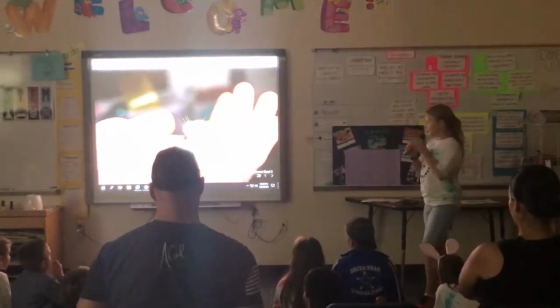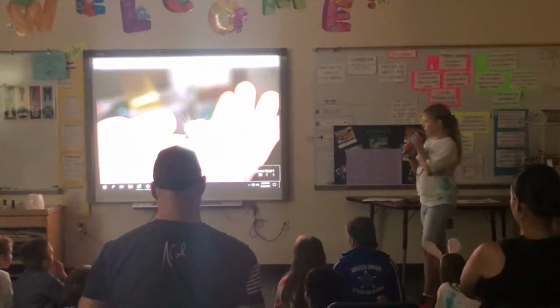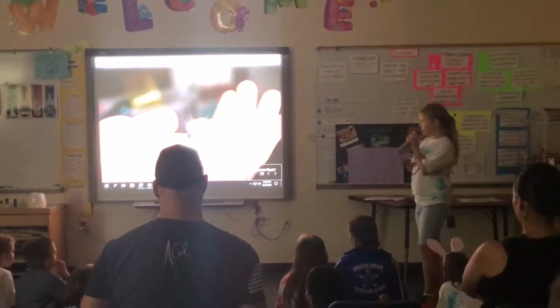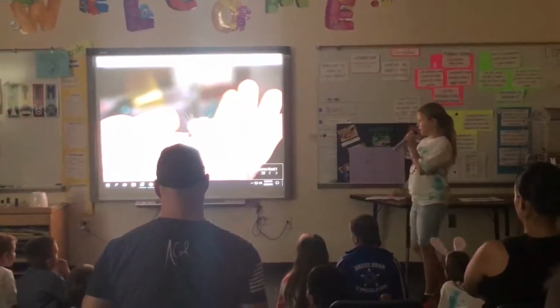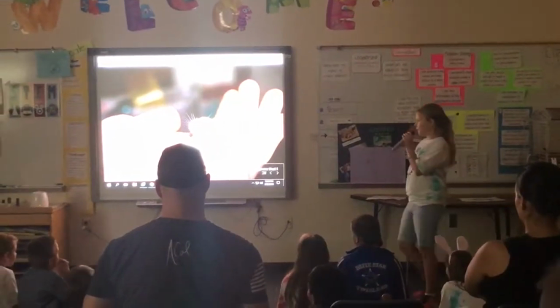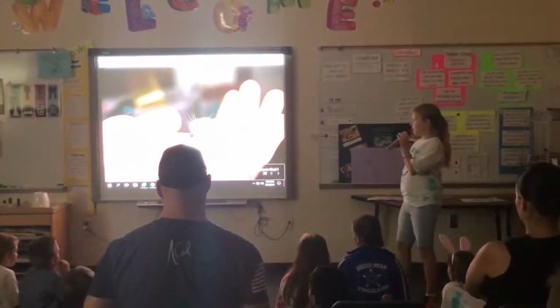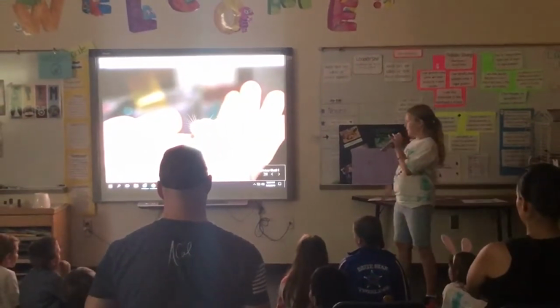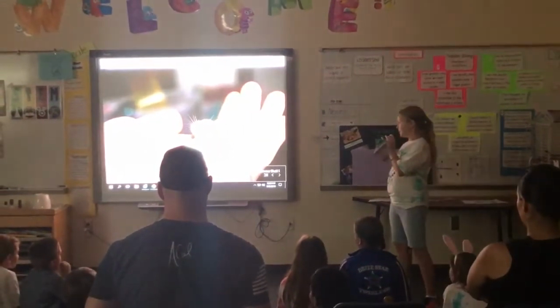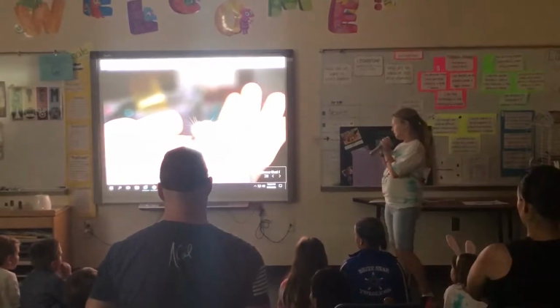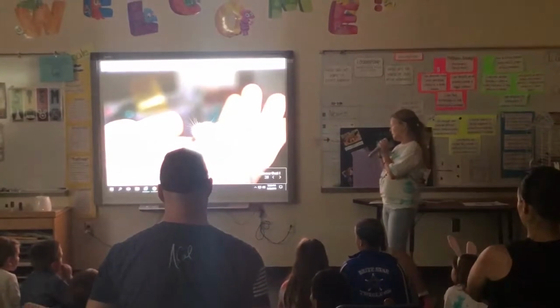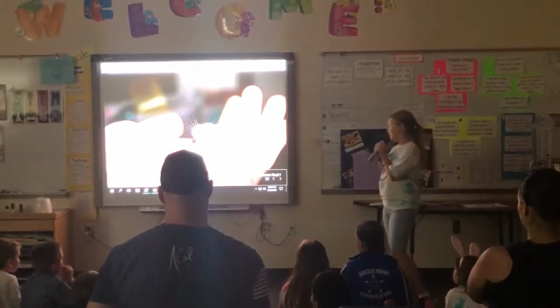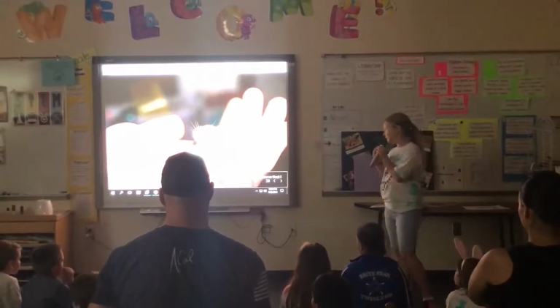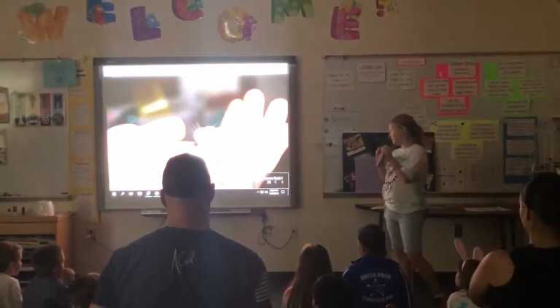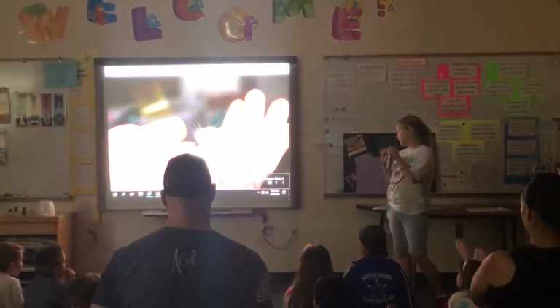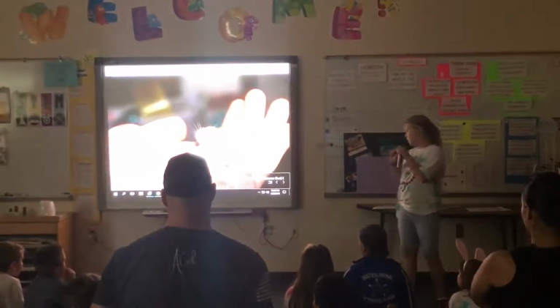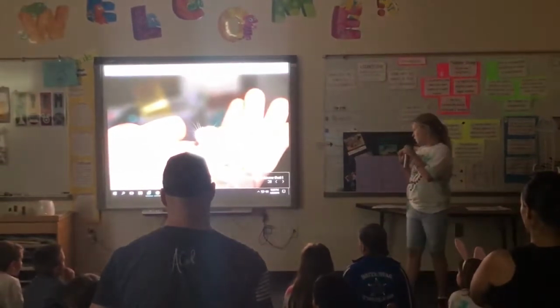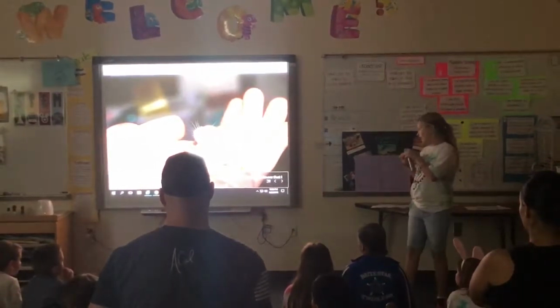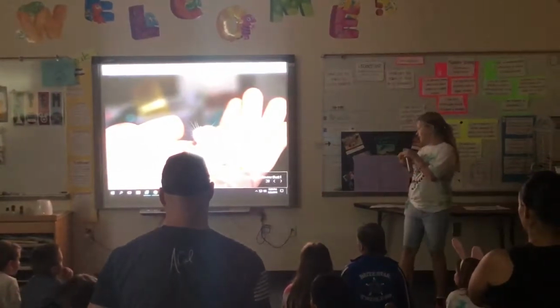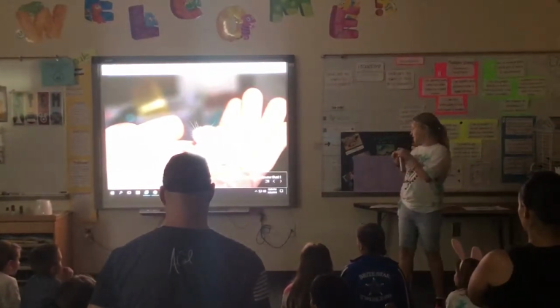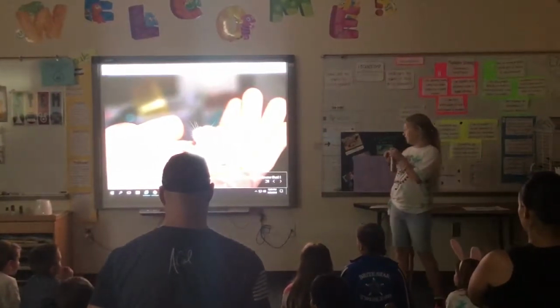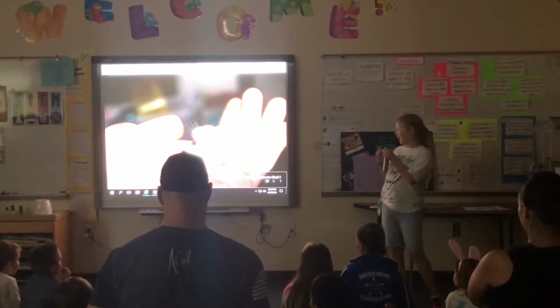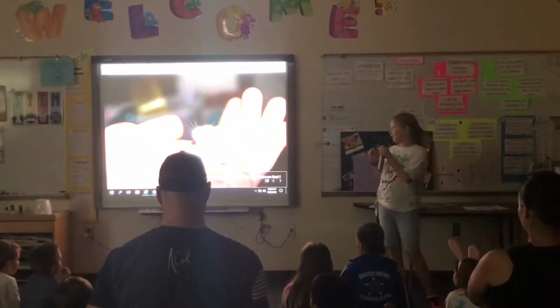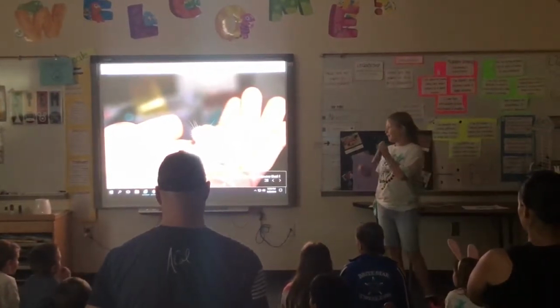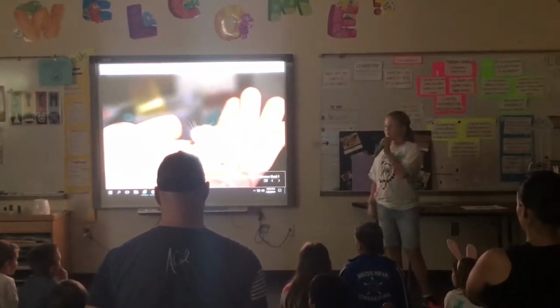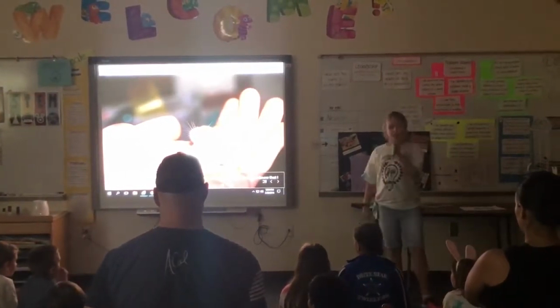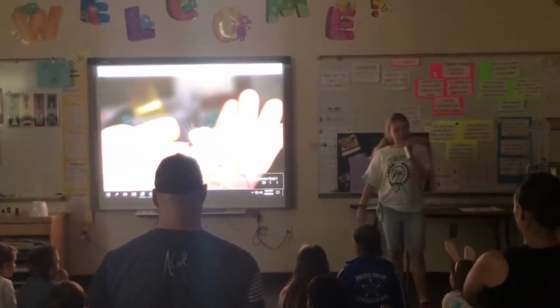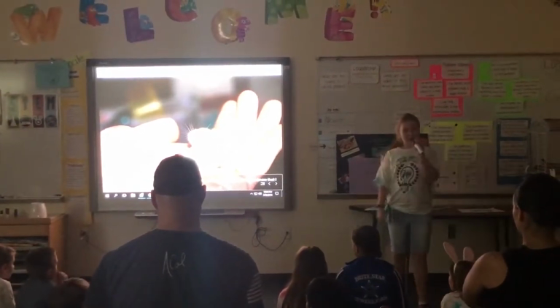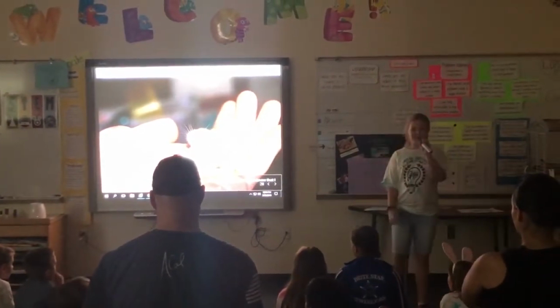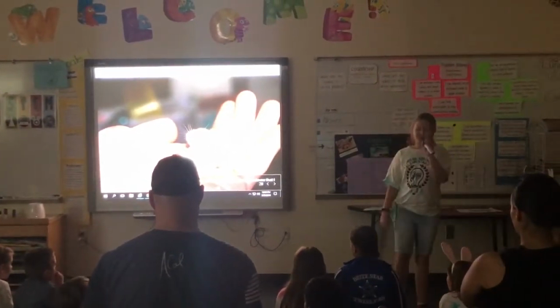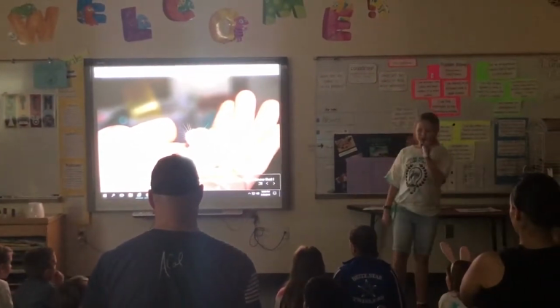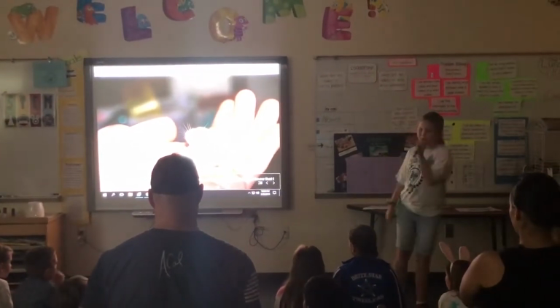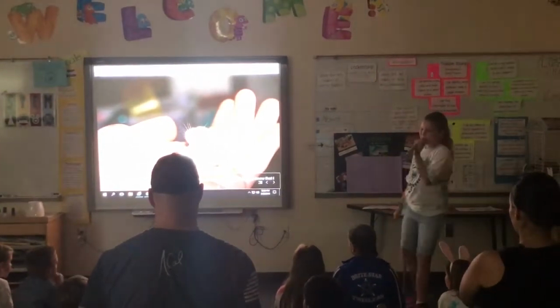Breeding season for the Robo-Dwarf Hamsters is between April and September. Wow, did you know that? I didn't. Baby Robo-Dwarf Hamsters are so adorable.